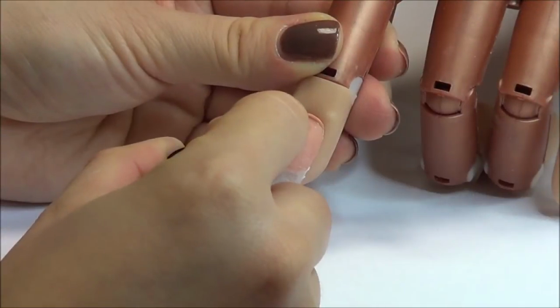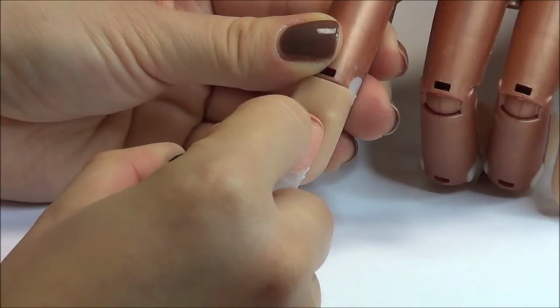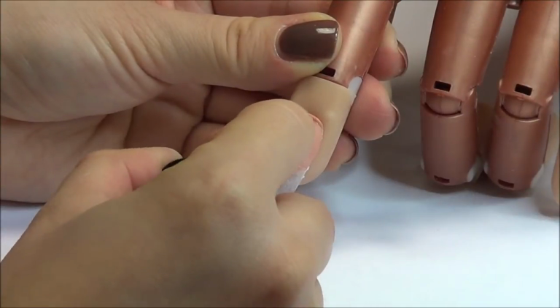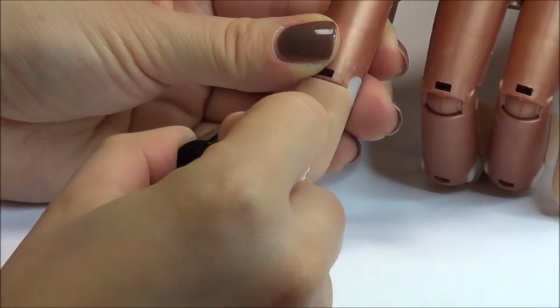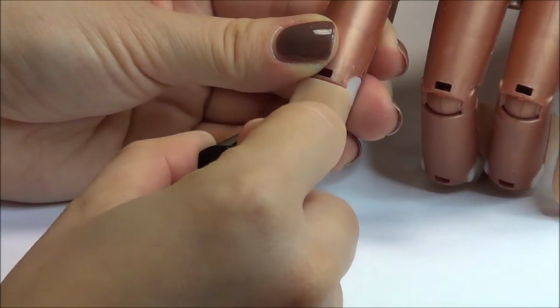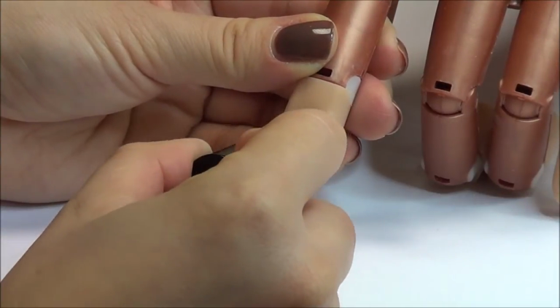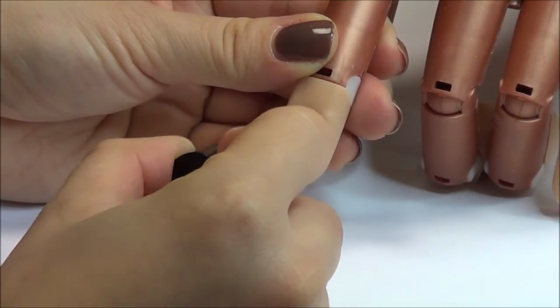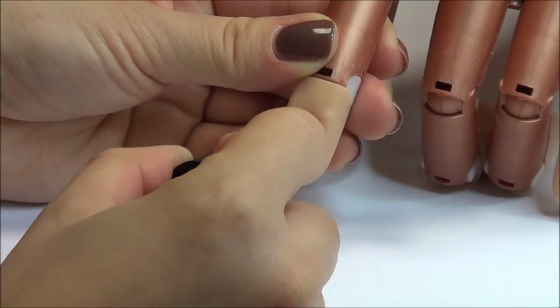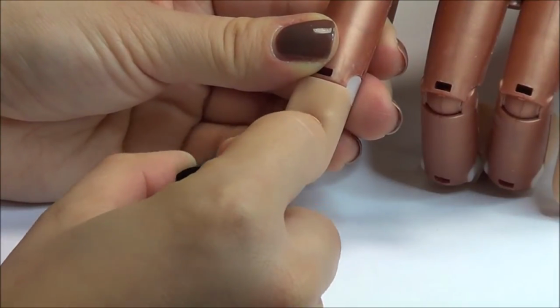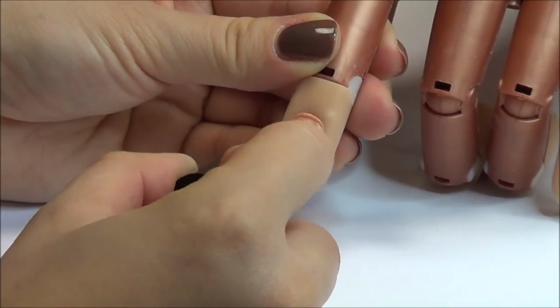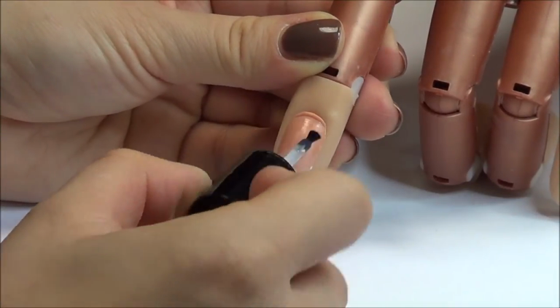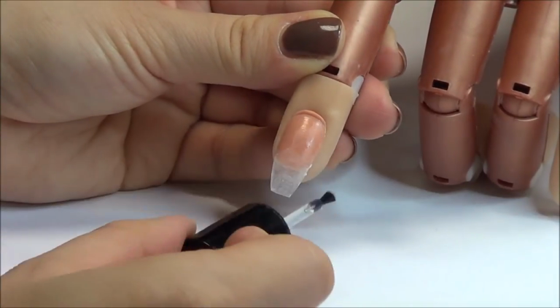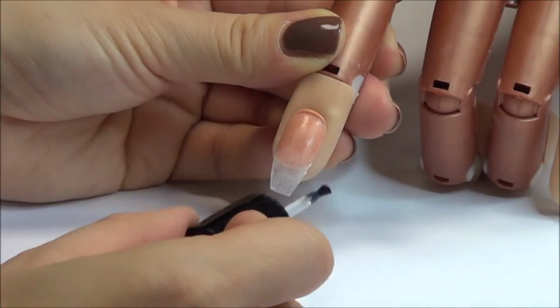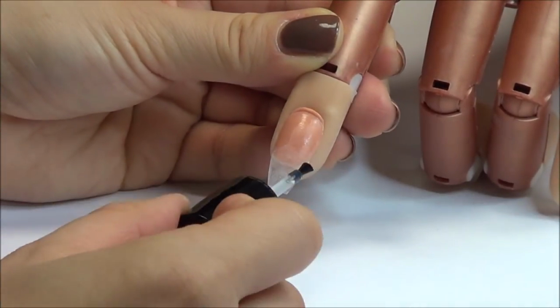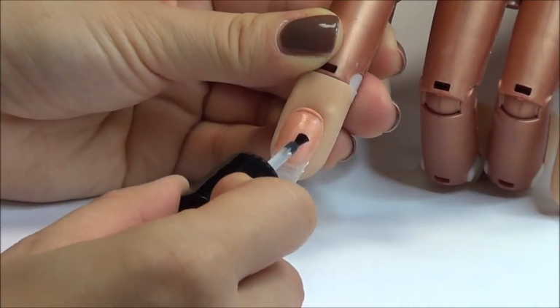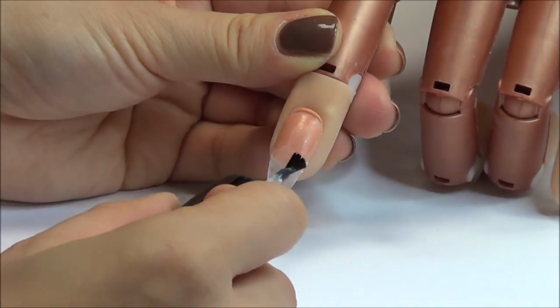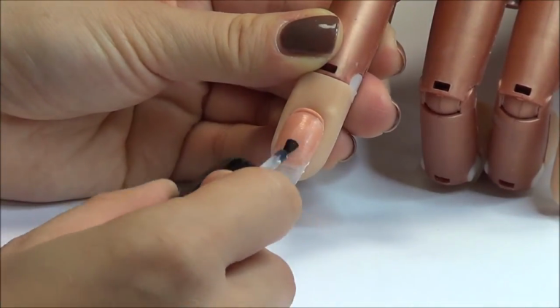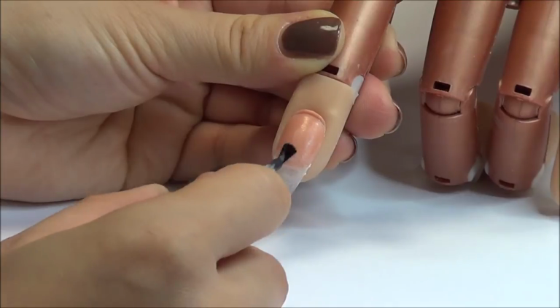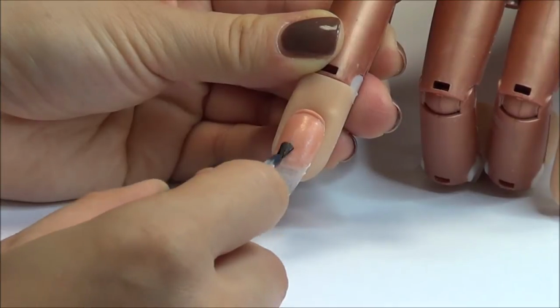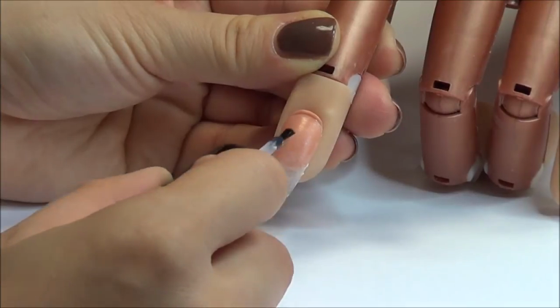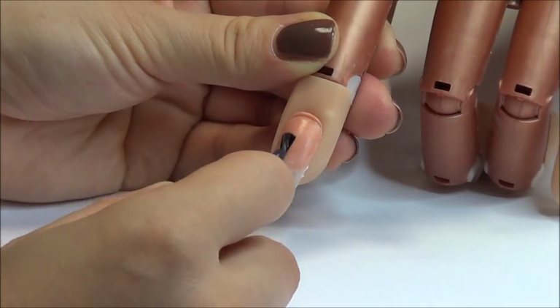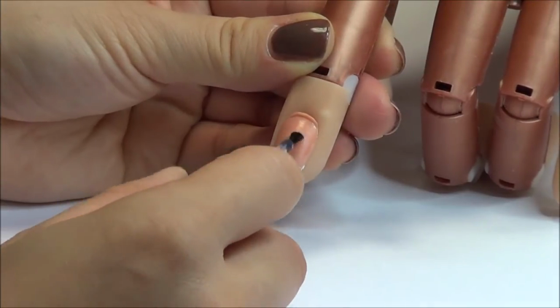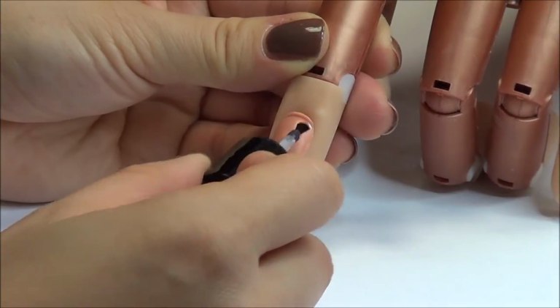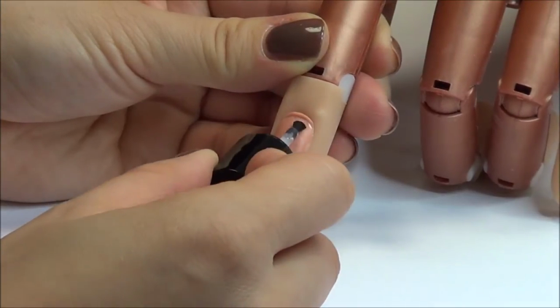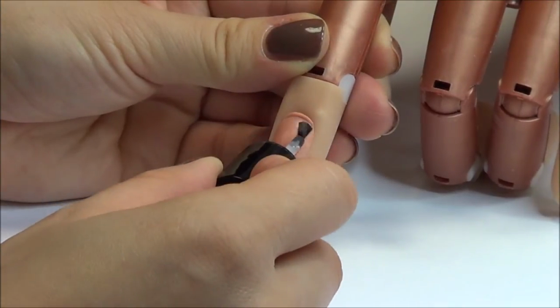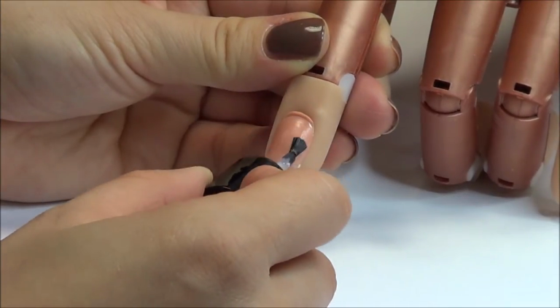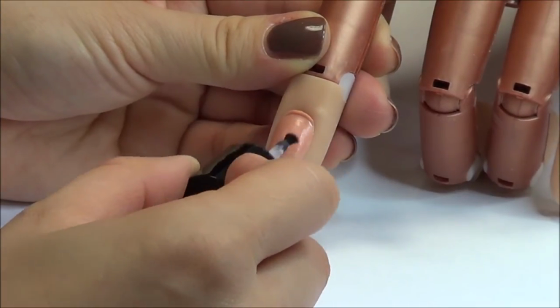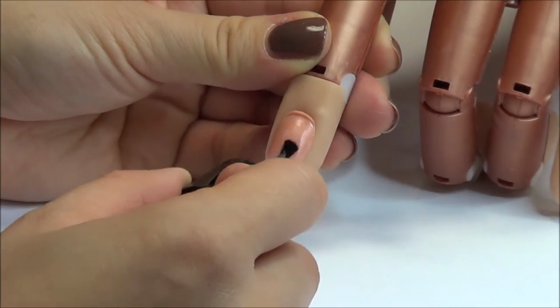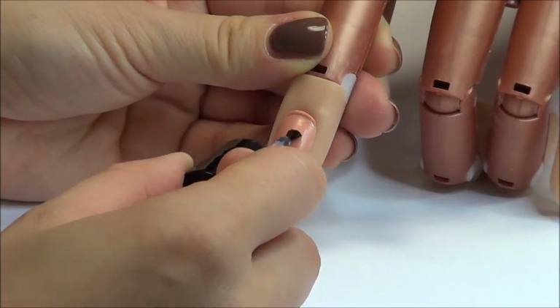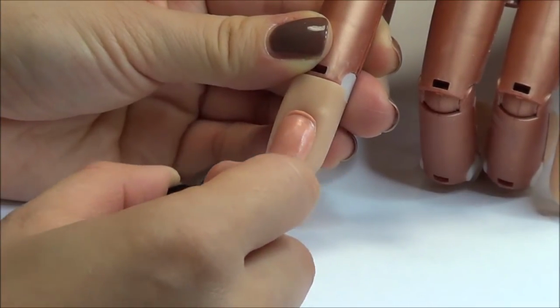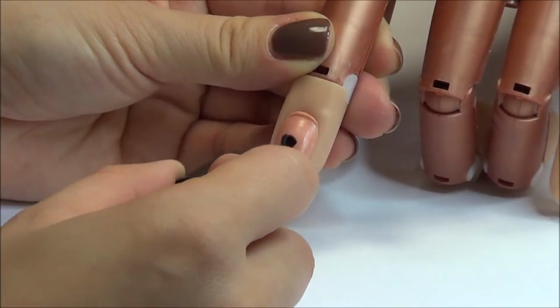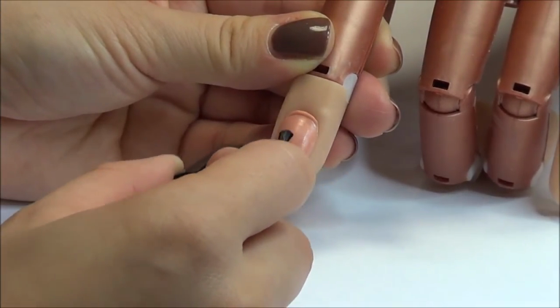I've already prepared the nail, applied and shaped the tip, and now applying the acrylic primer.